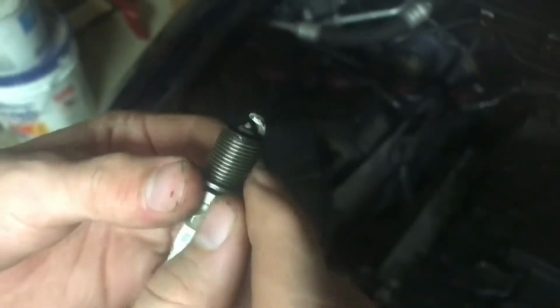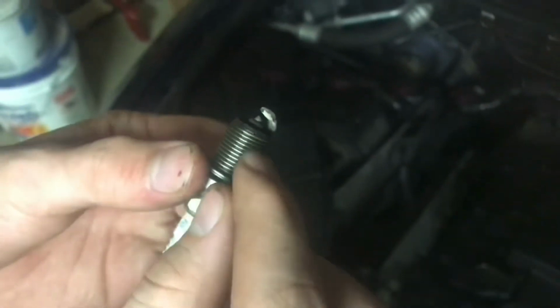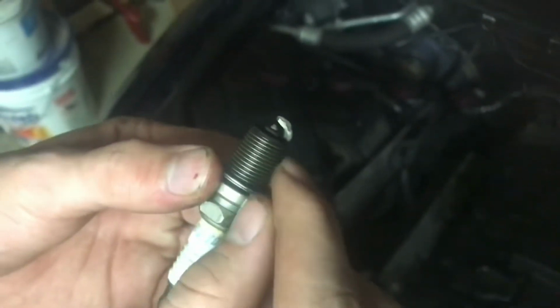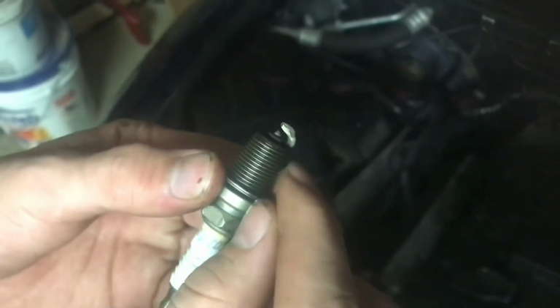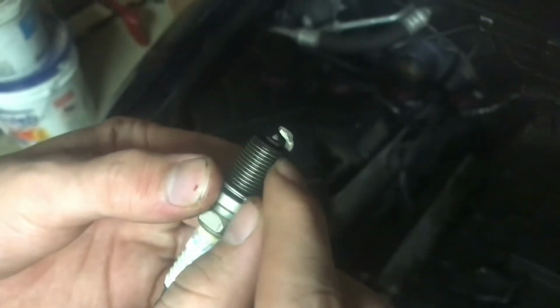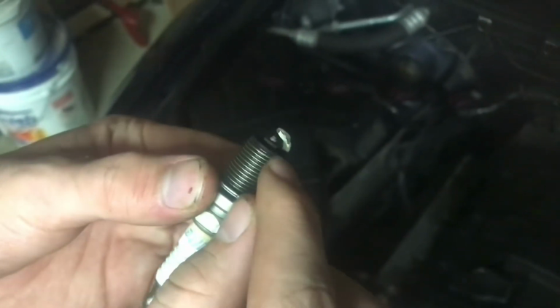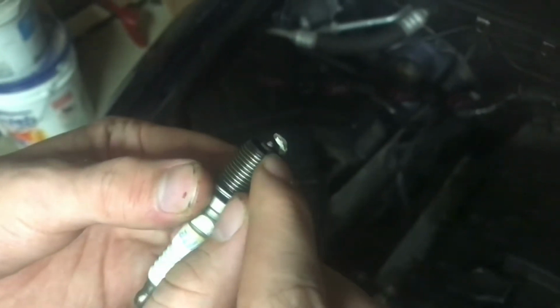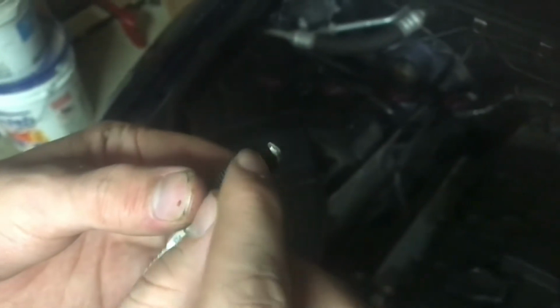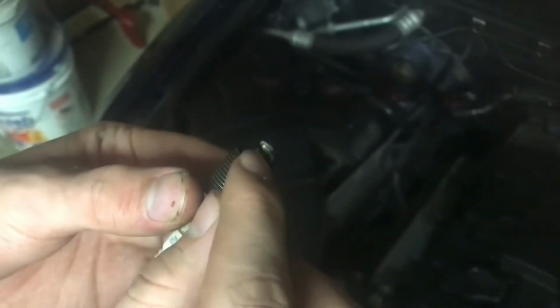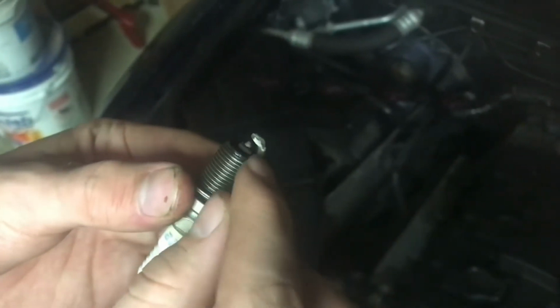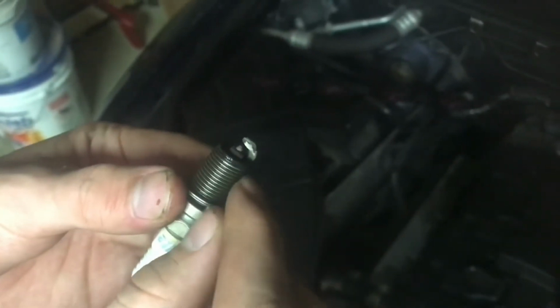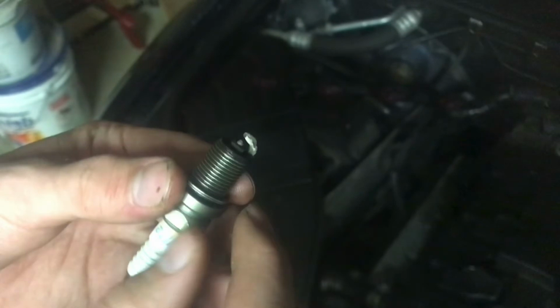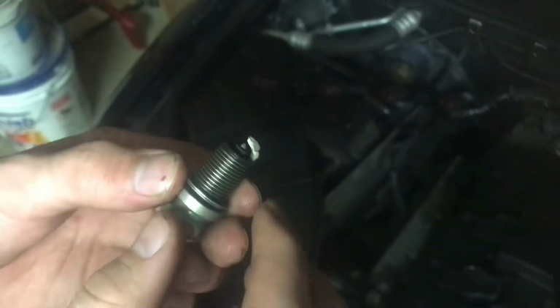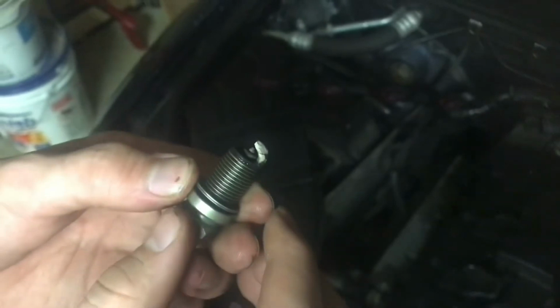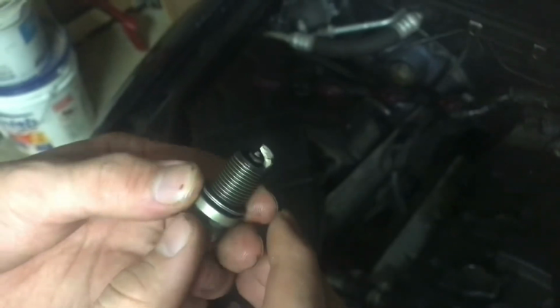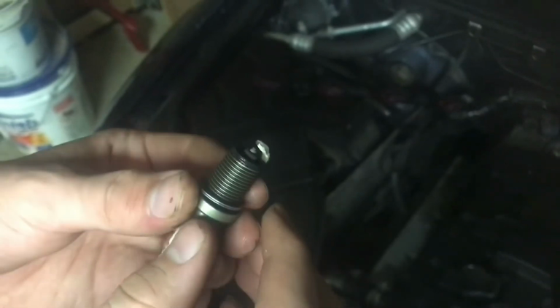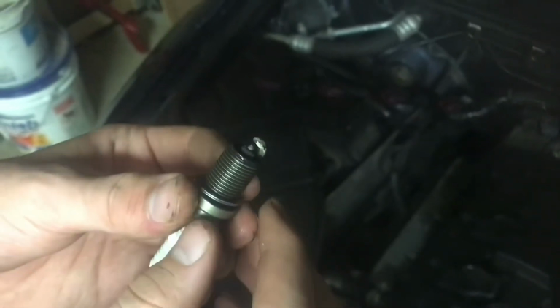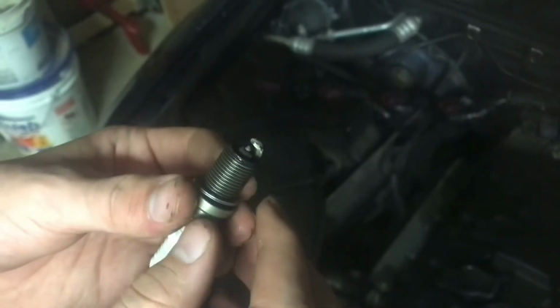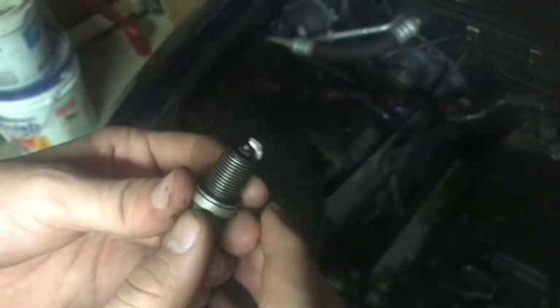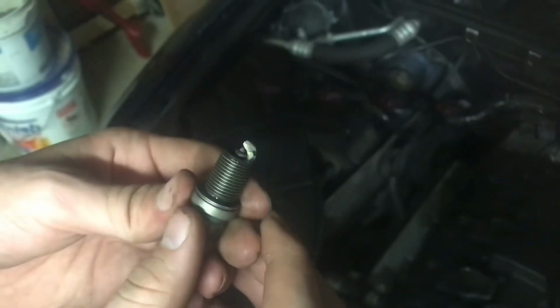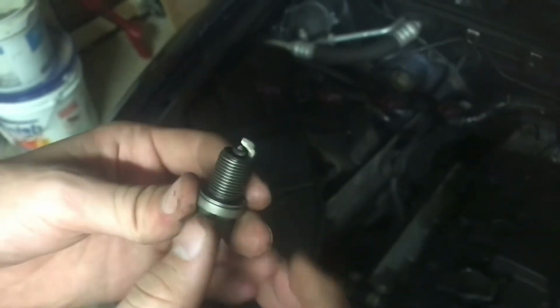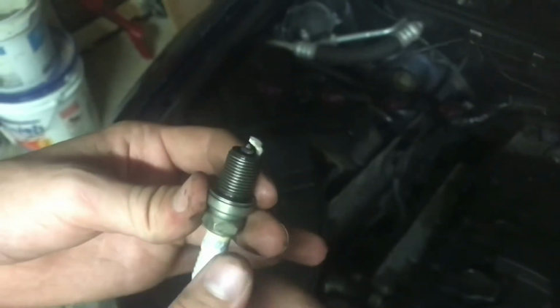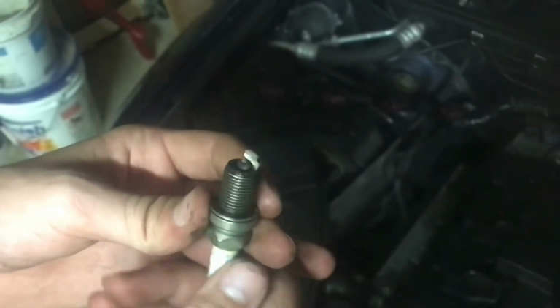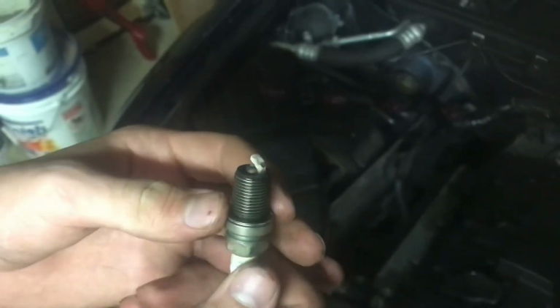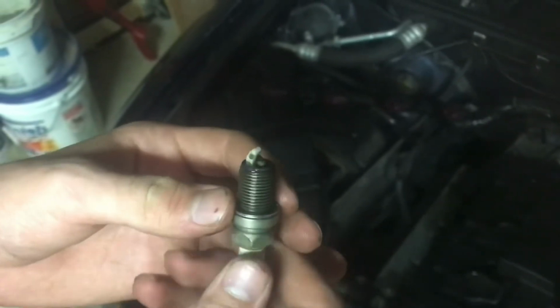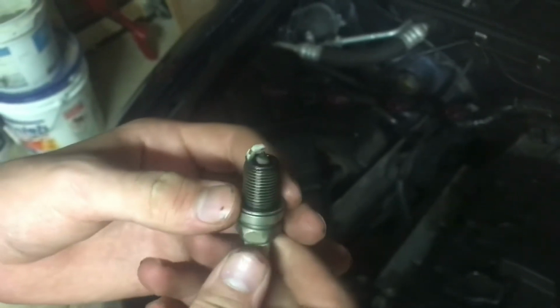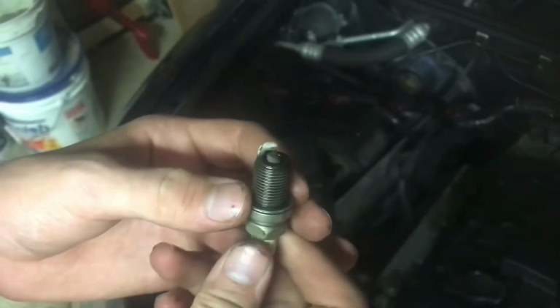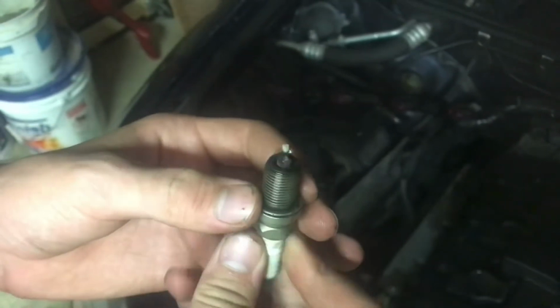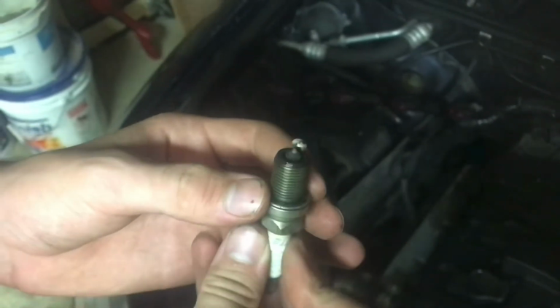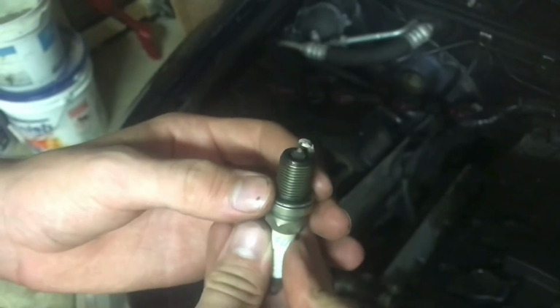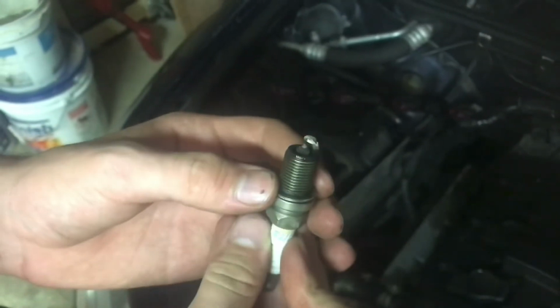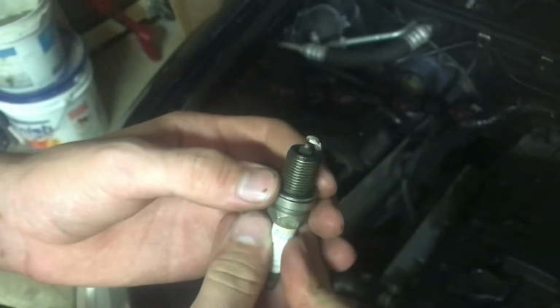There's a good amount of buildup on the side of the electrode there, and that doesn't look quite so natural.